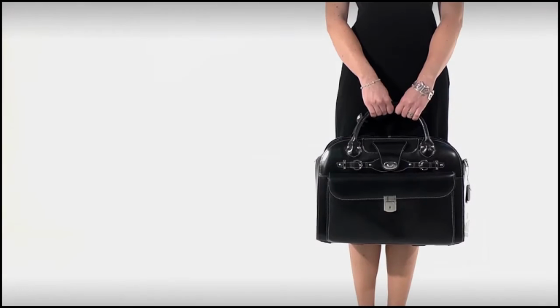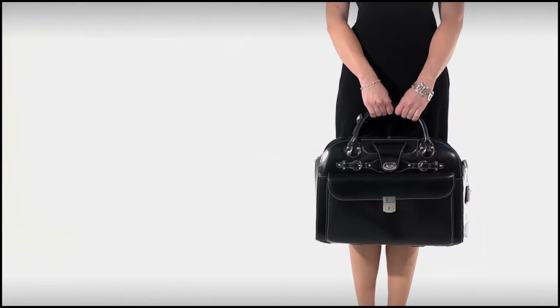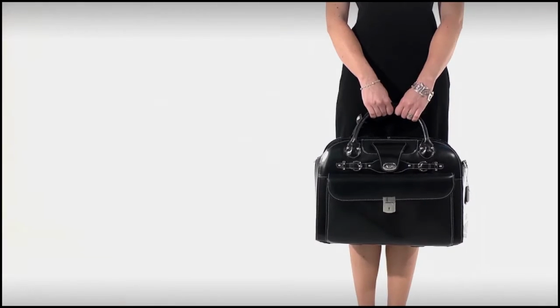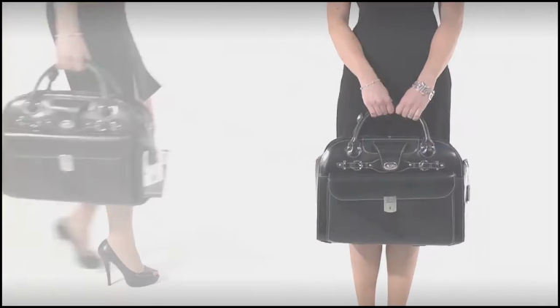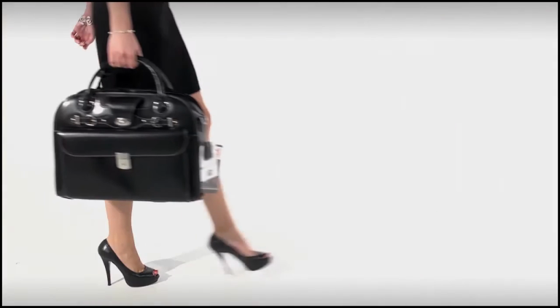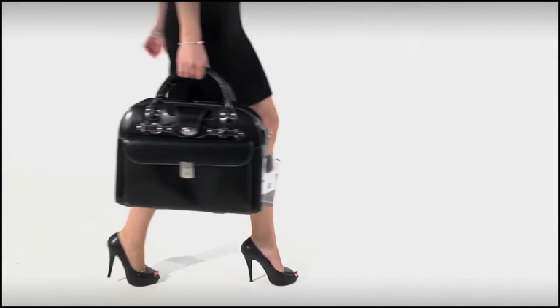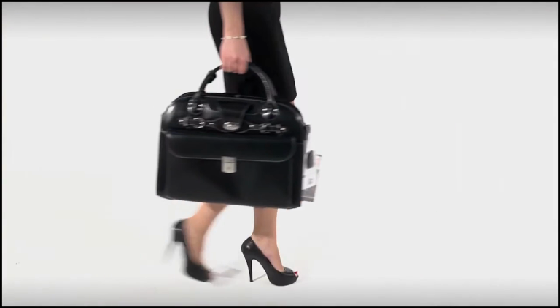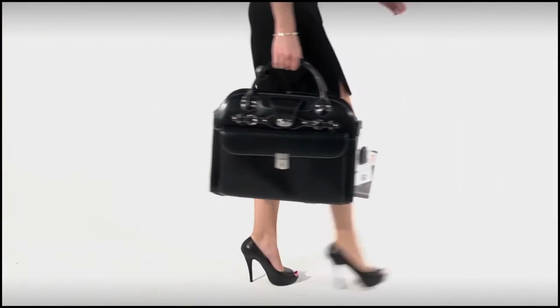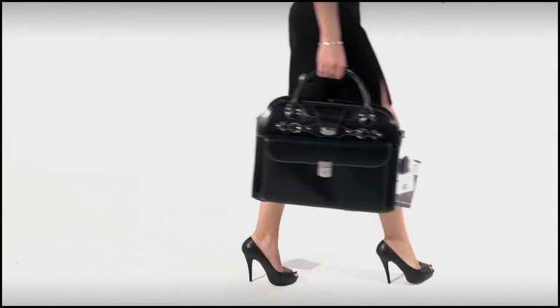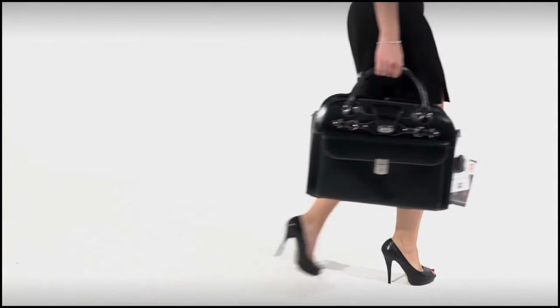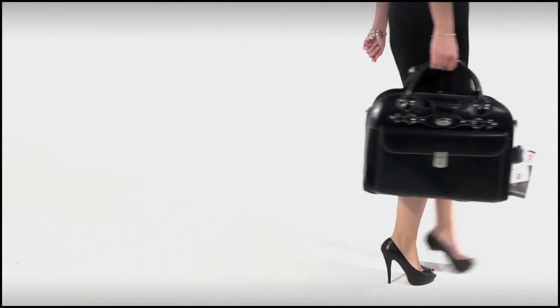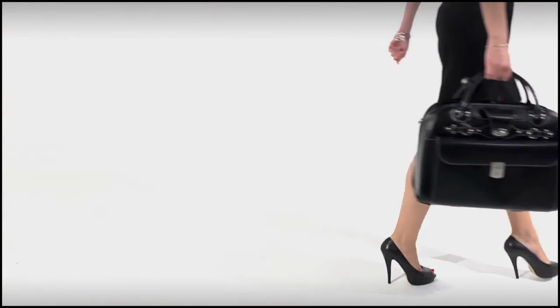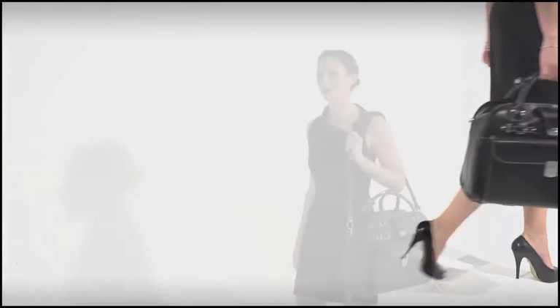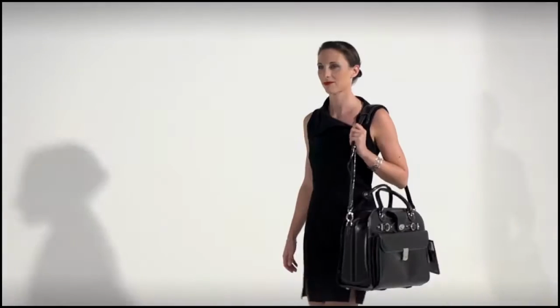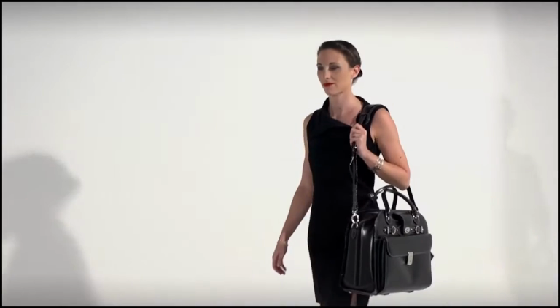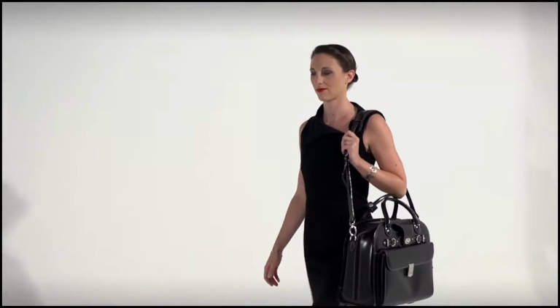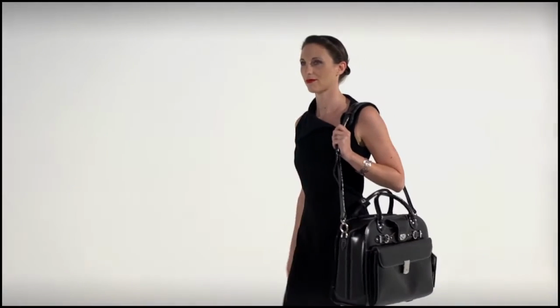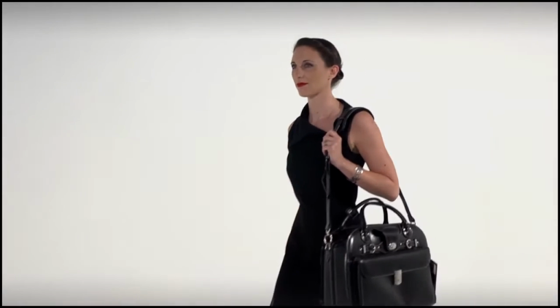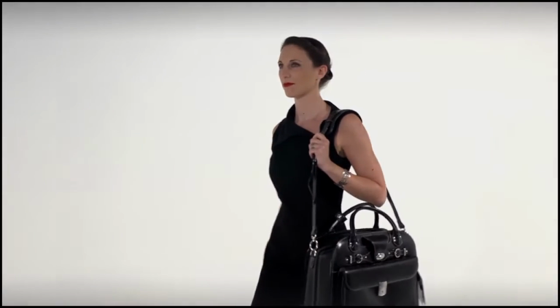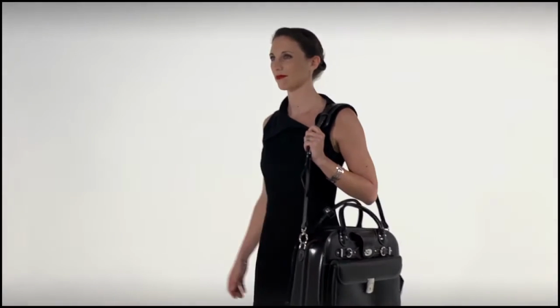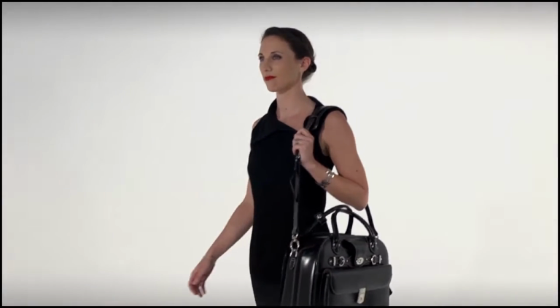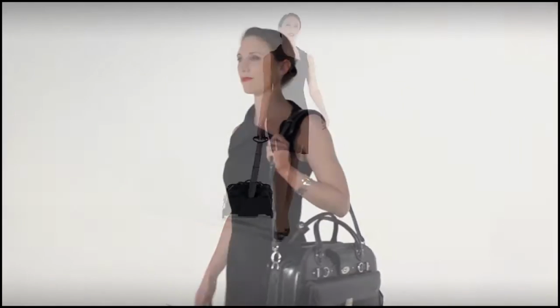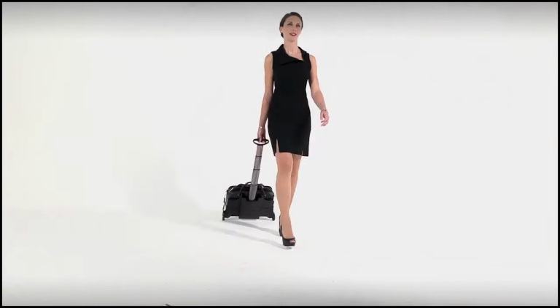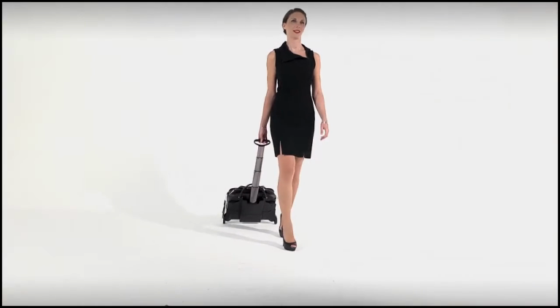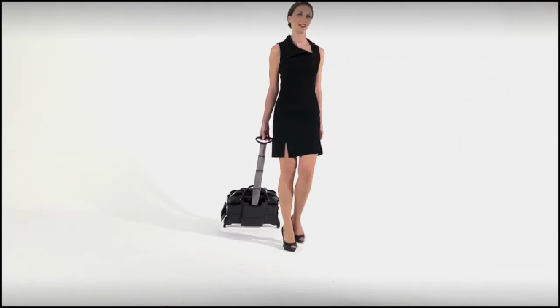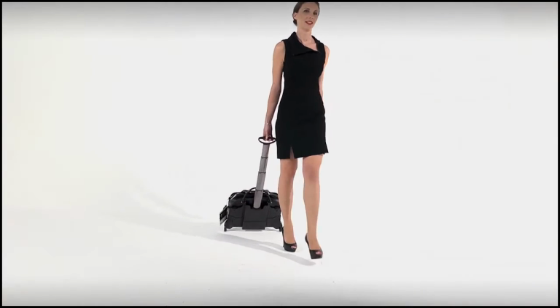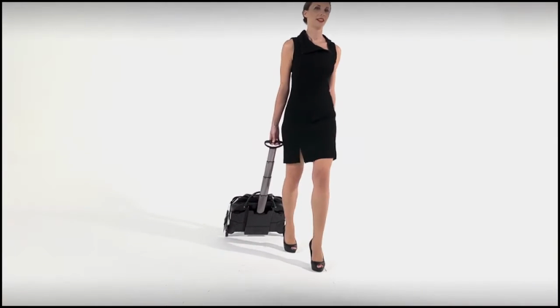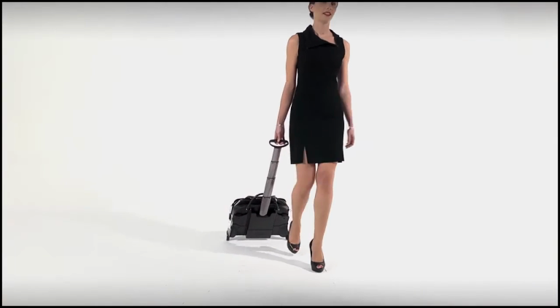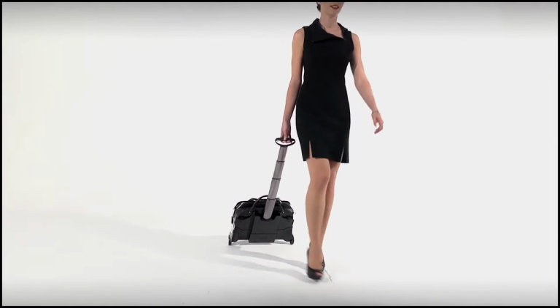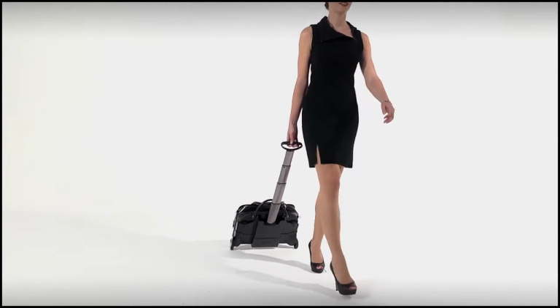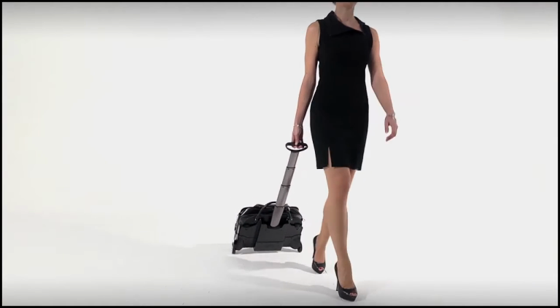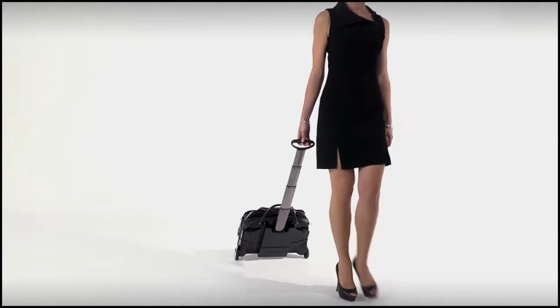Perfect for travelling — you can wheel your bag through the airport then have a smart briefcase to carry to your meeting. Two bags in one.